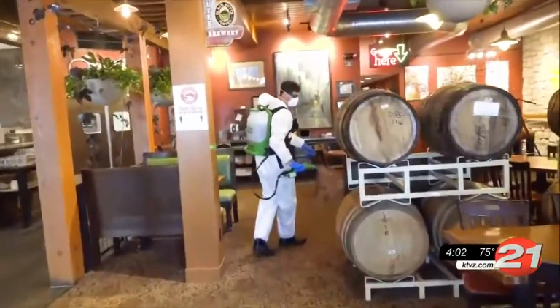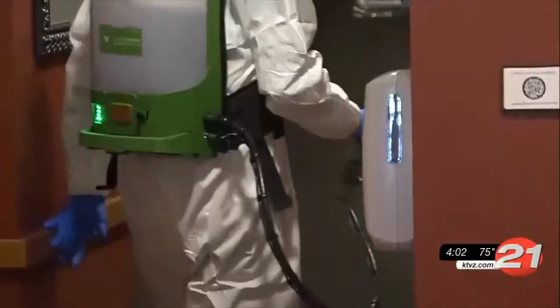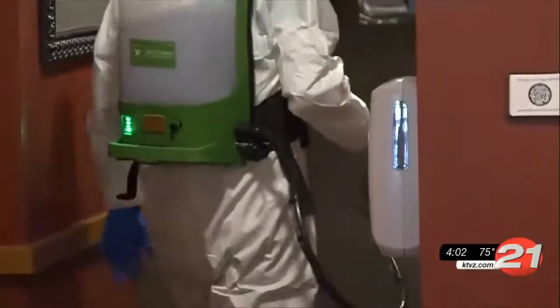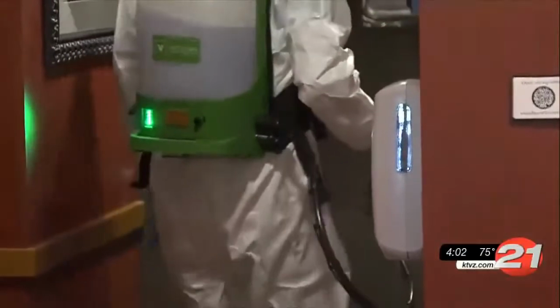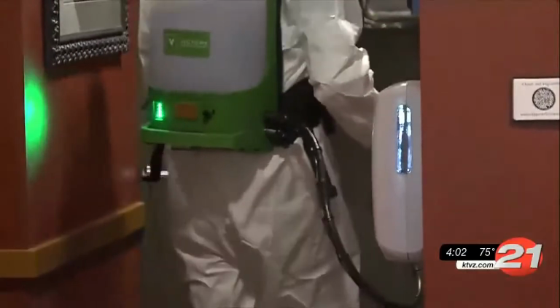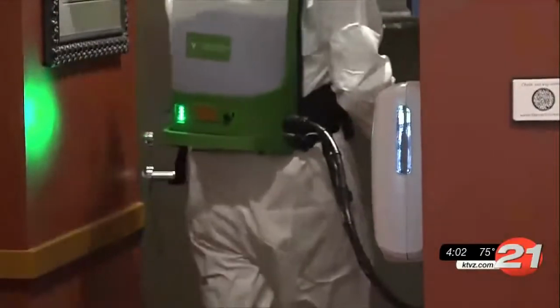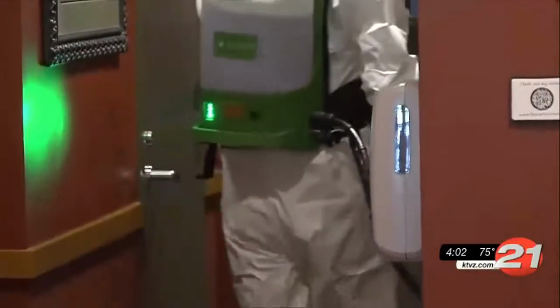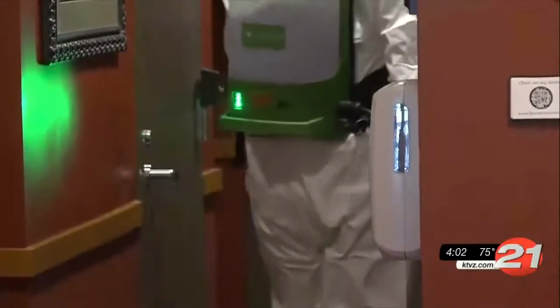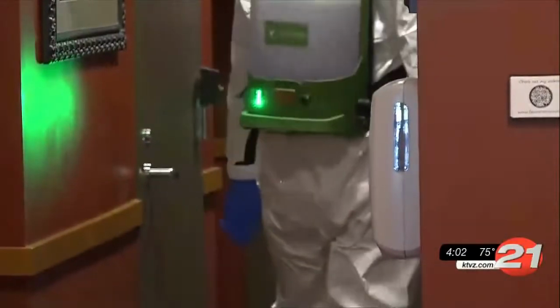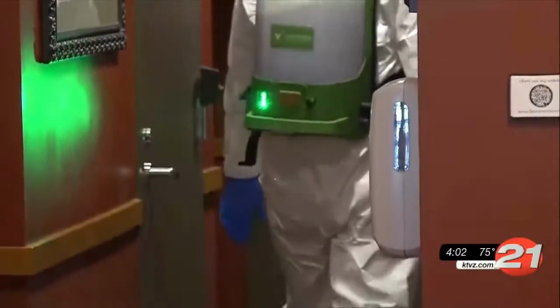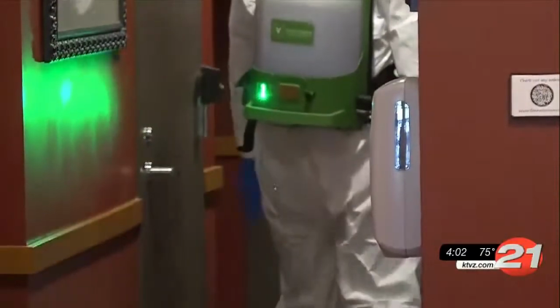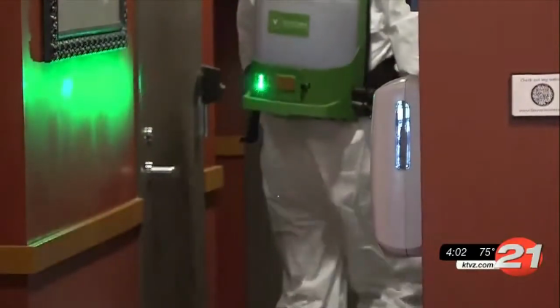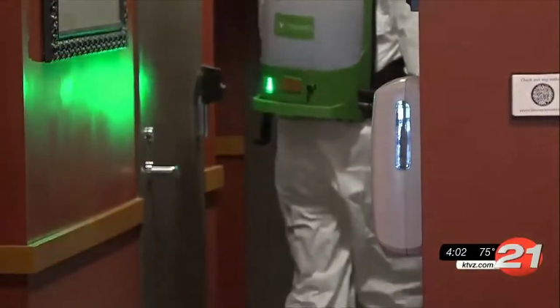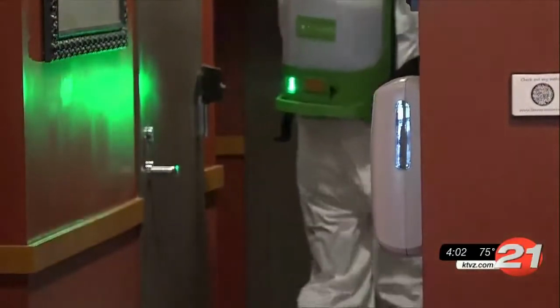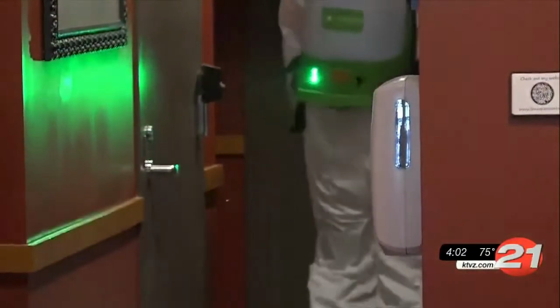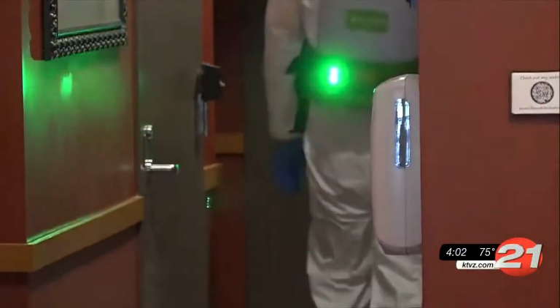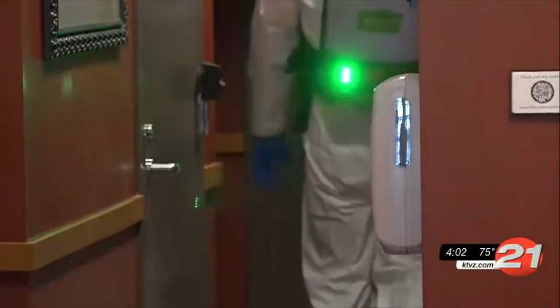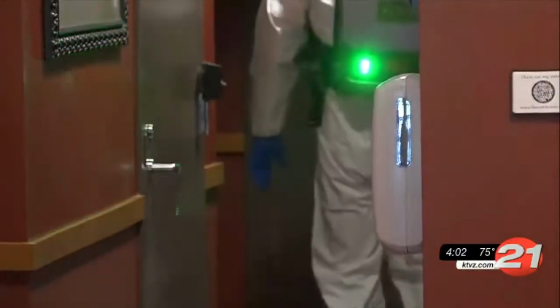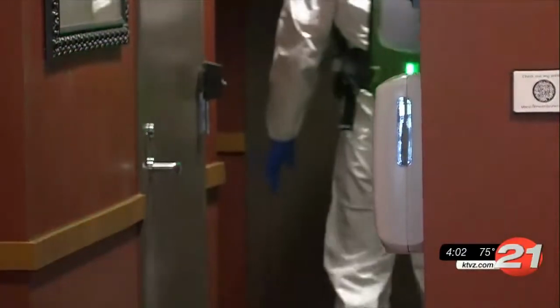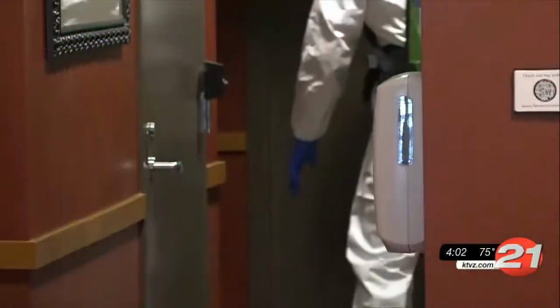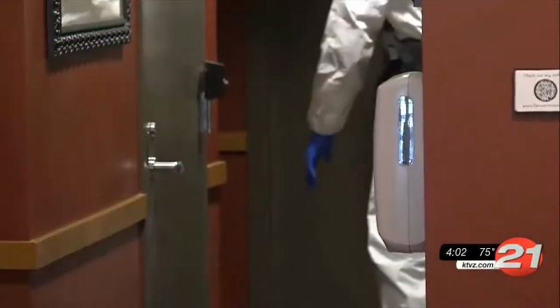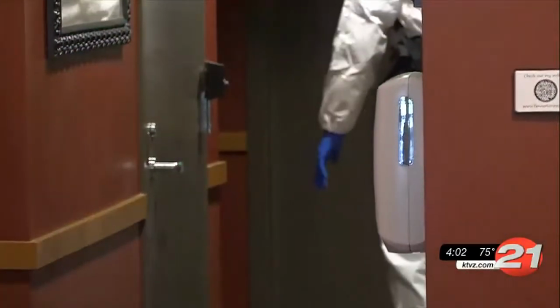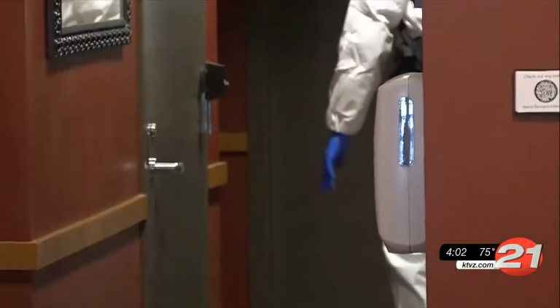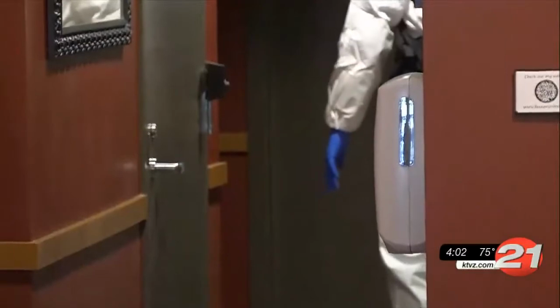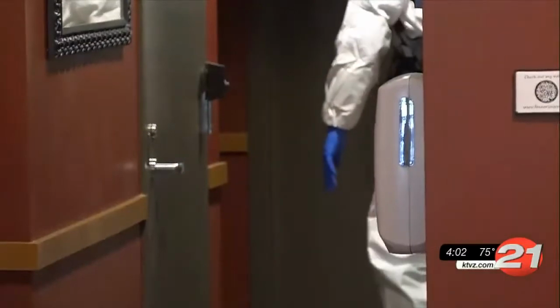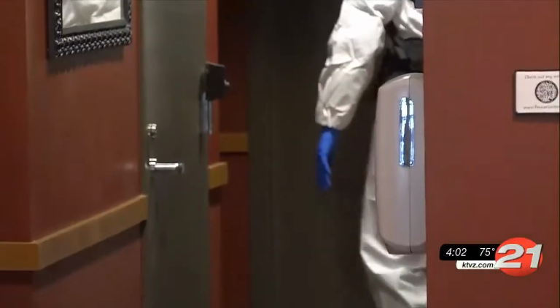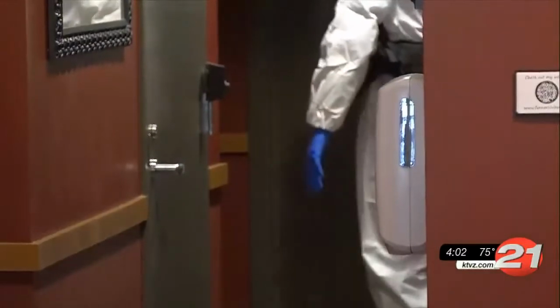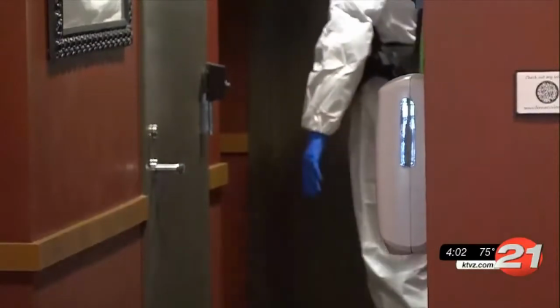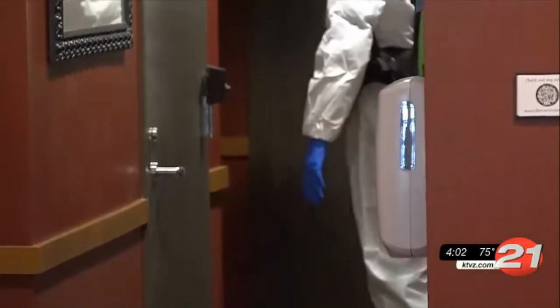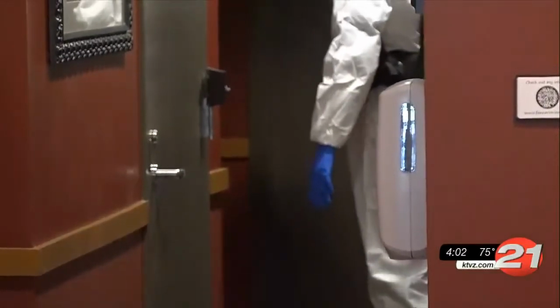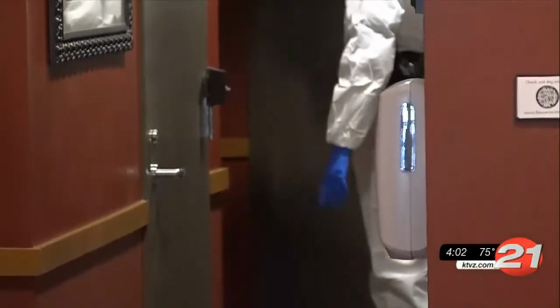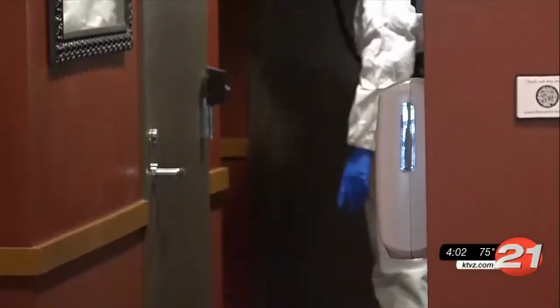Fellini says the sprayer costs a couple thousand dollars, and his cleaning service charges businesses 10 cents per square foot.